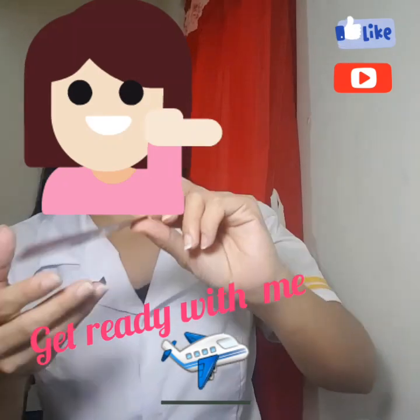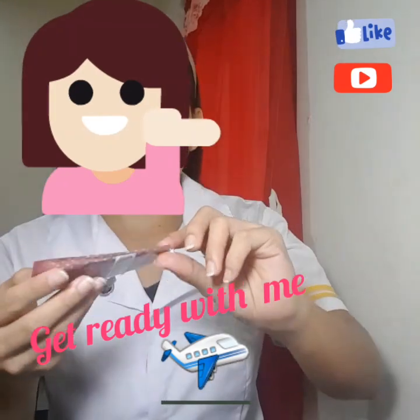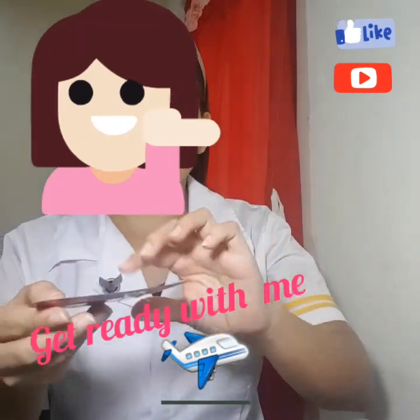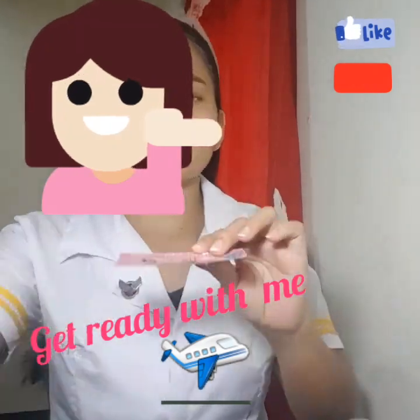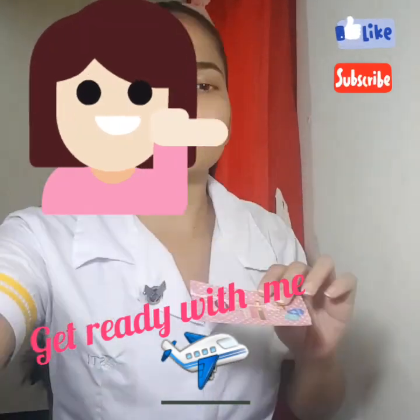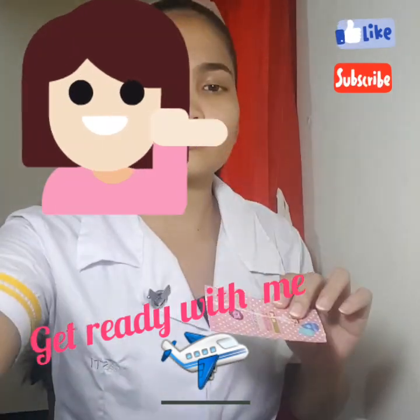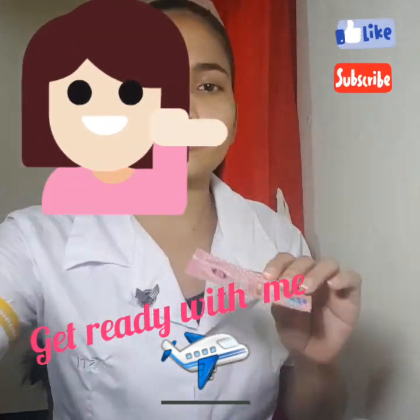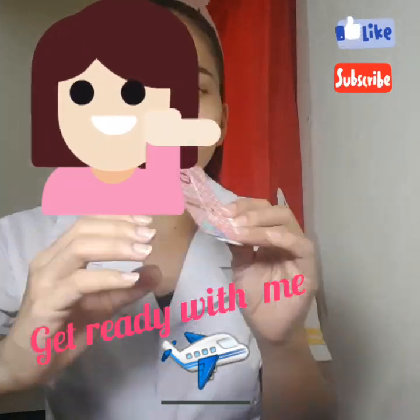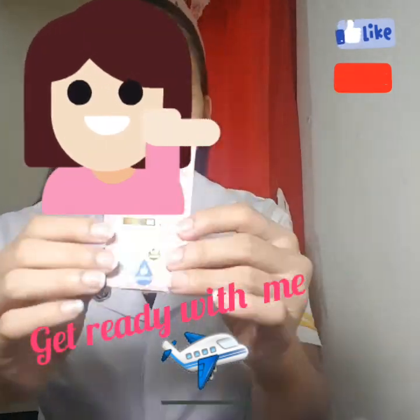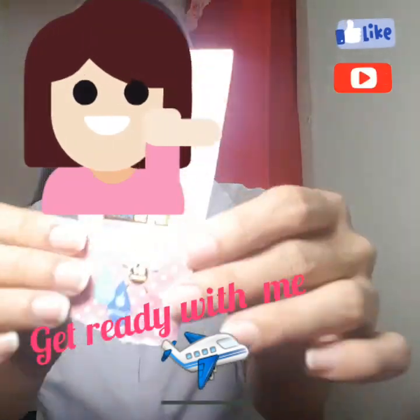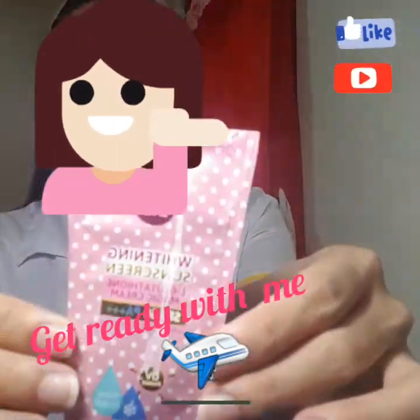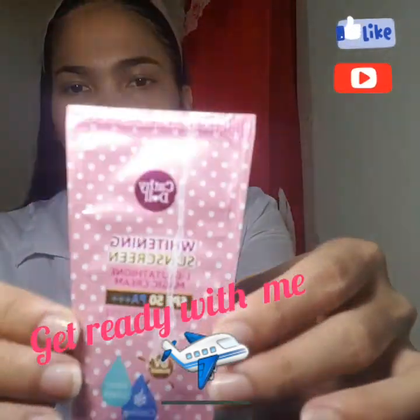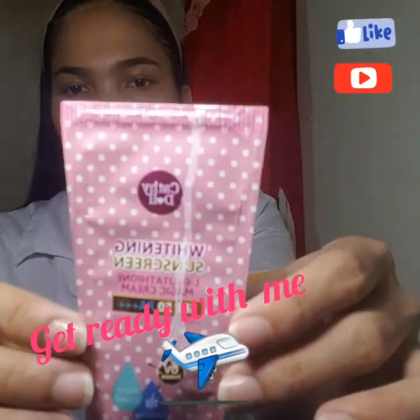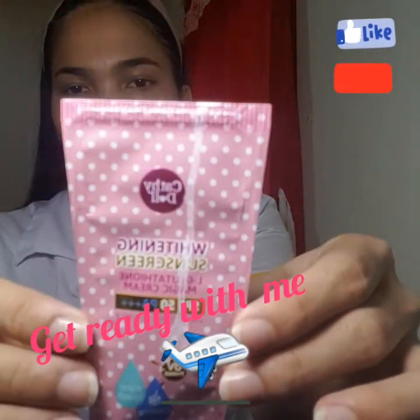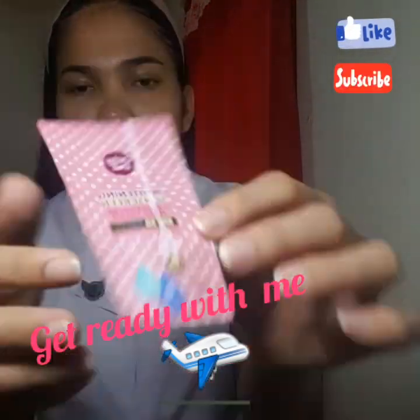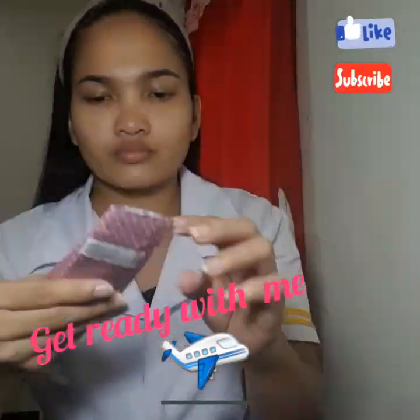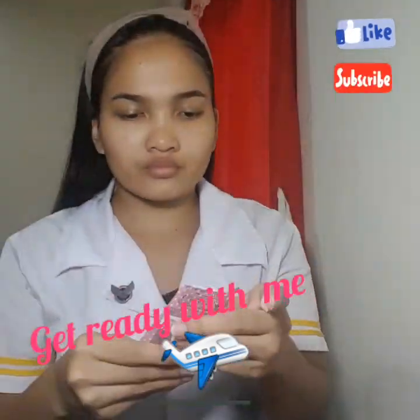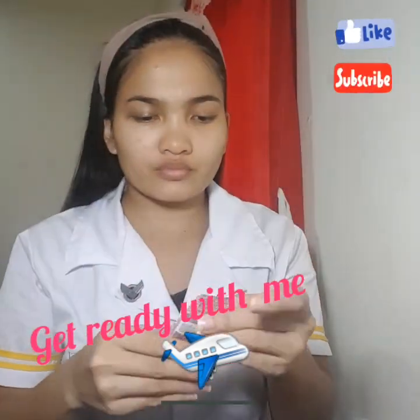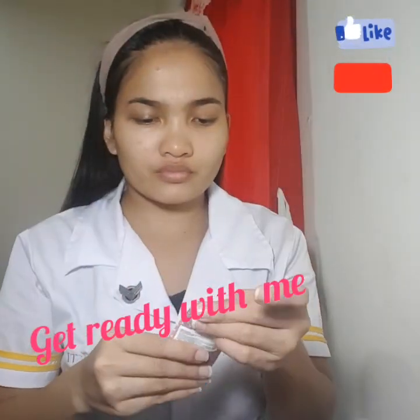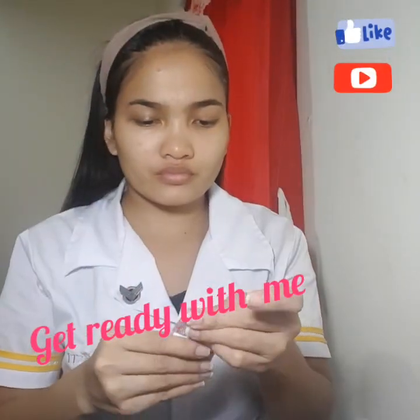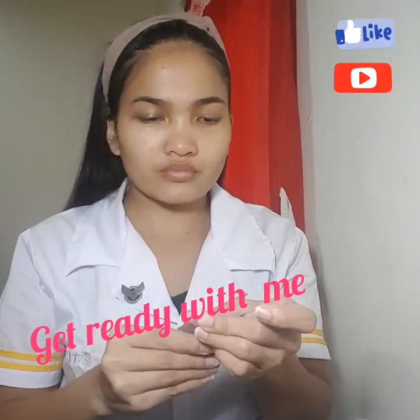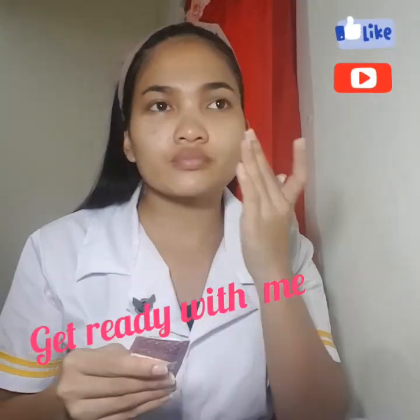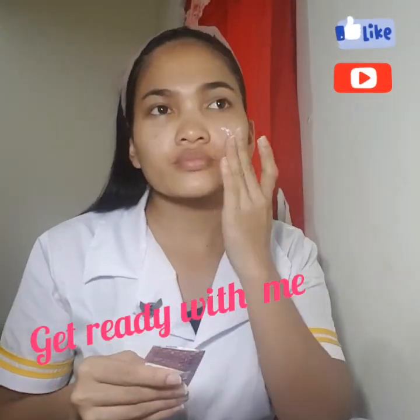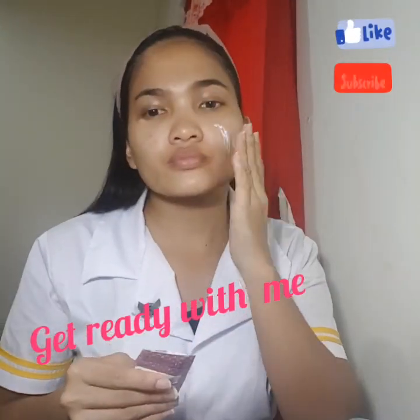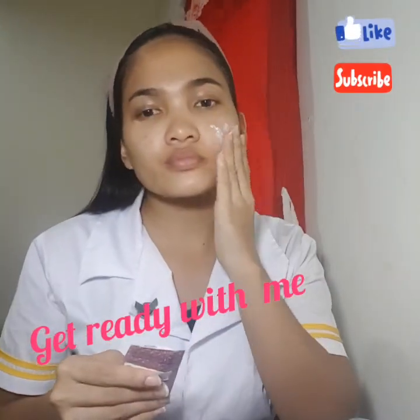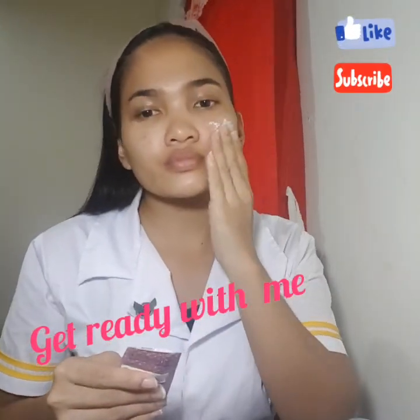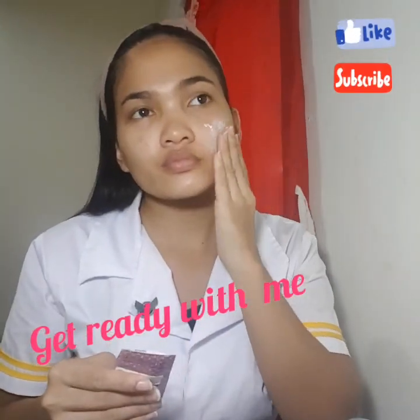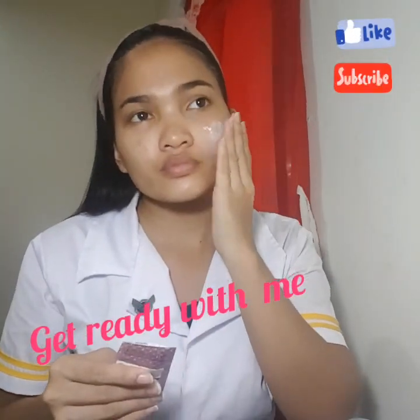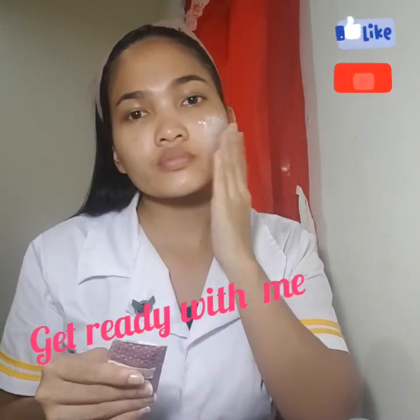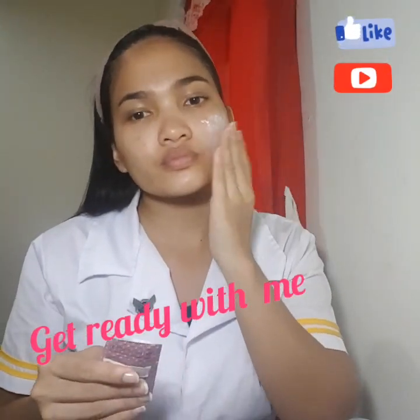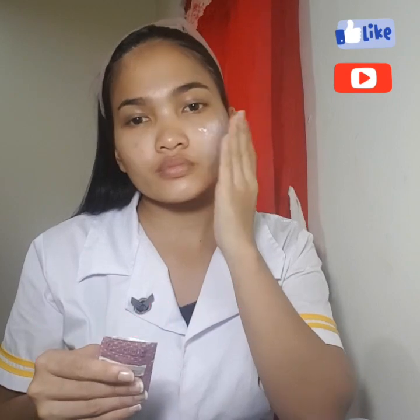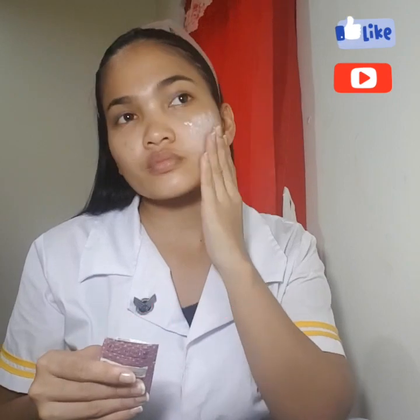Hi people, it's me again, Ayla. For today's video, I'll be doing a Get Ready With Me look.